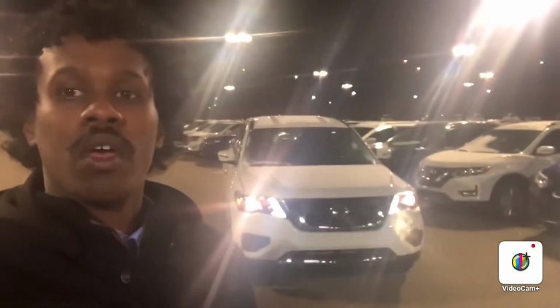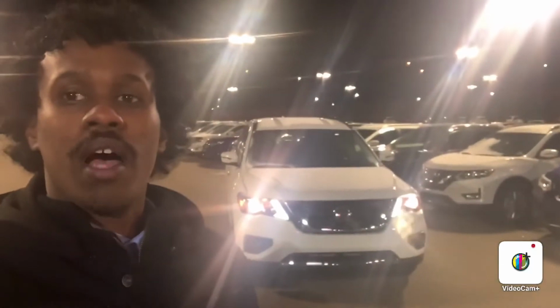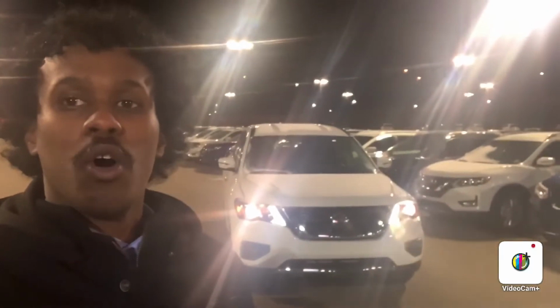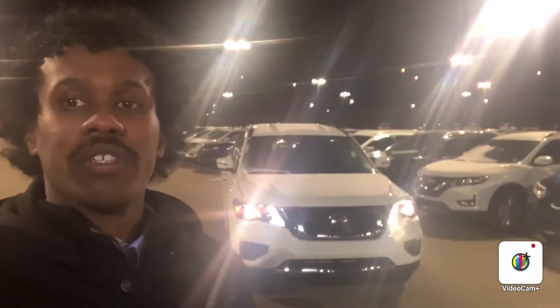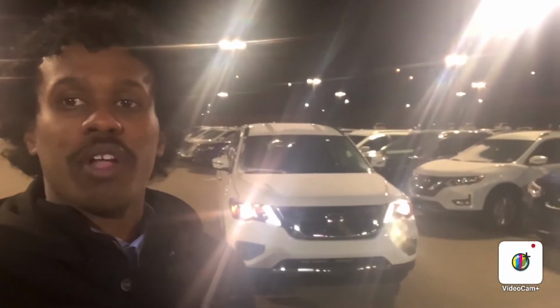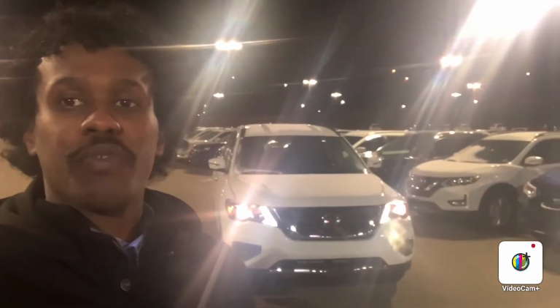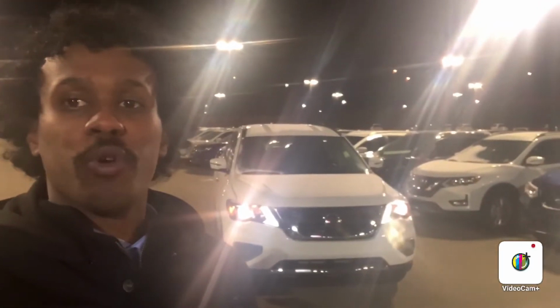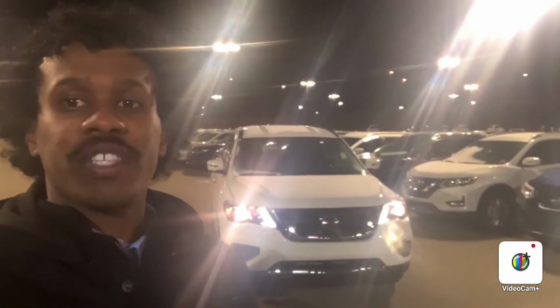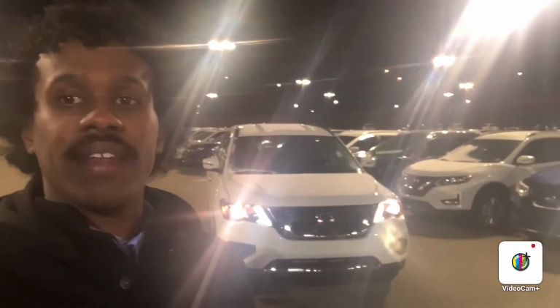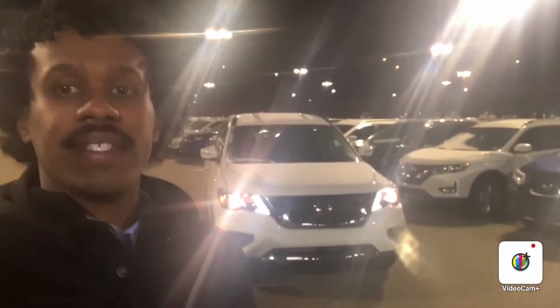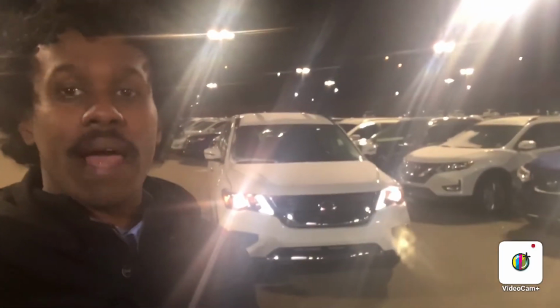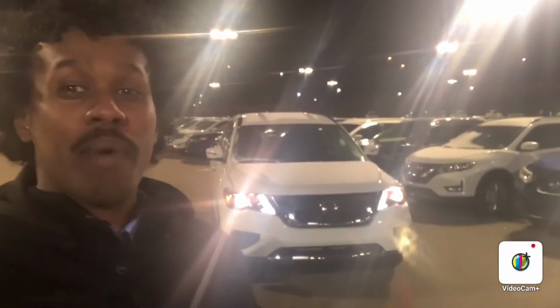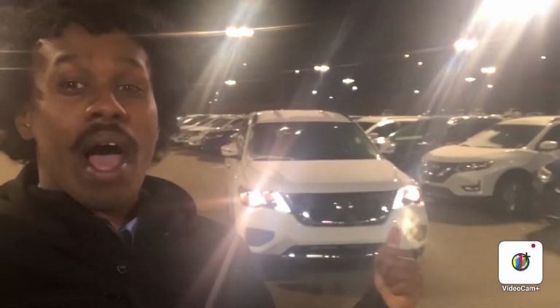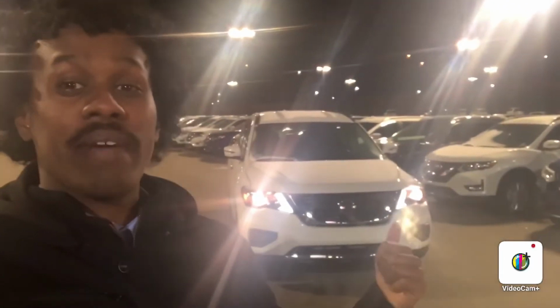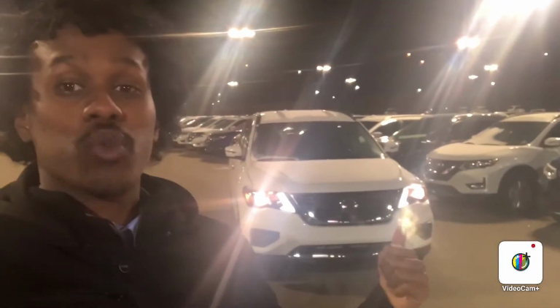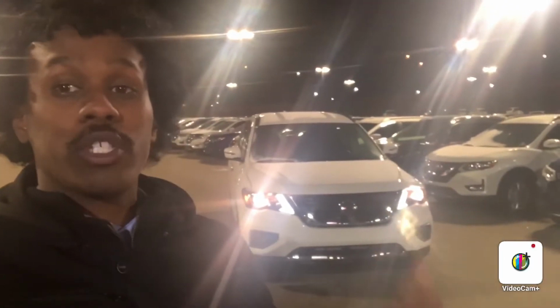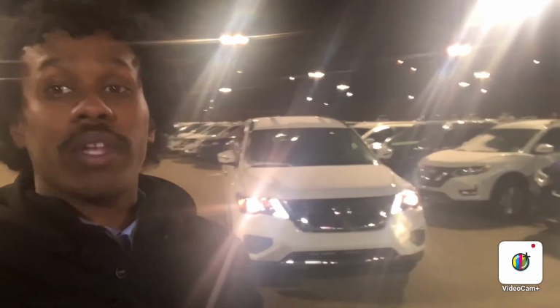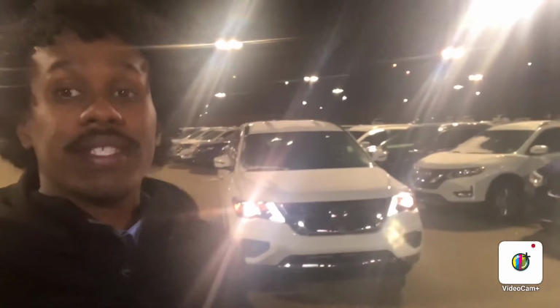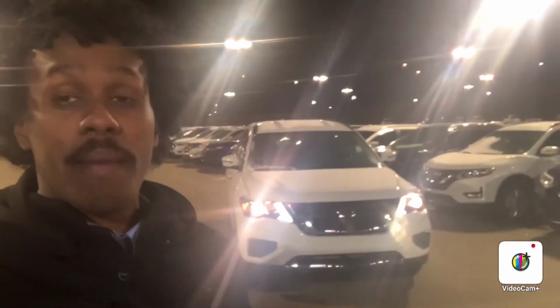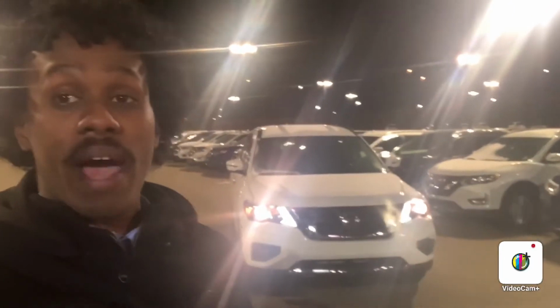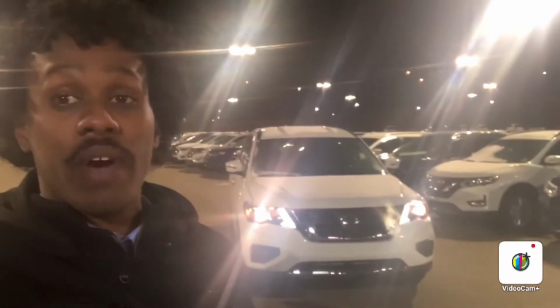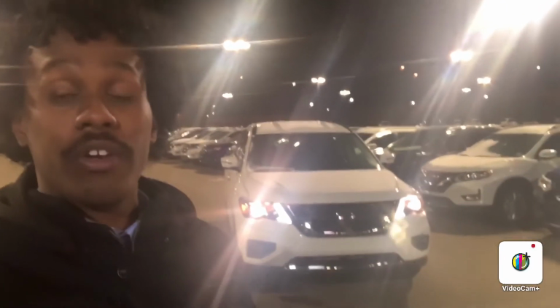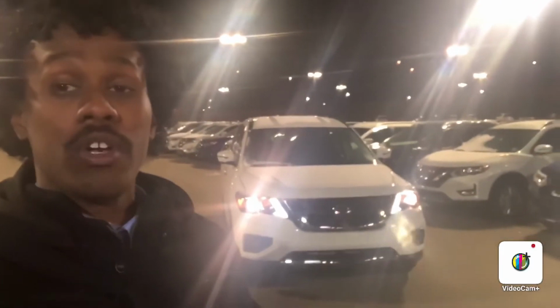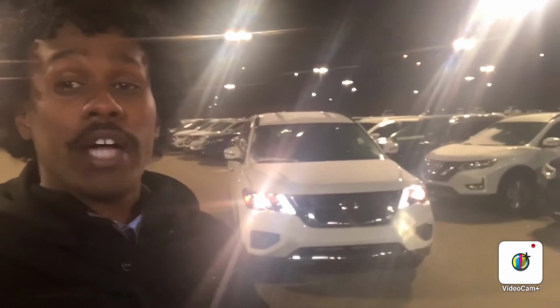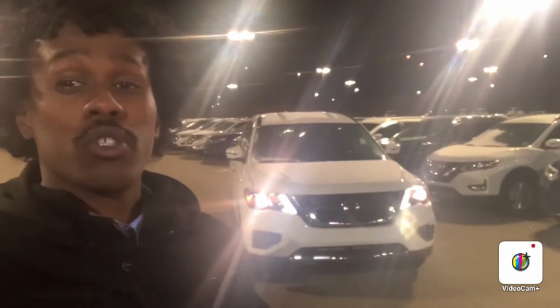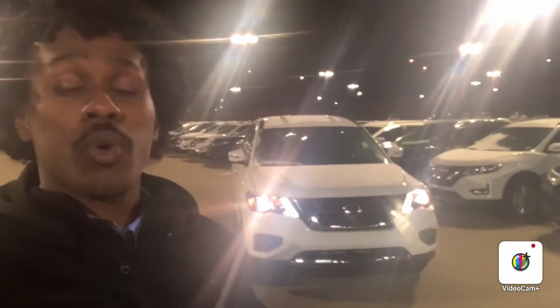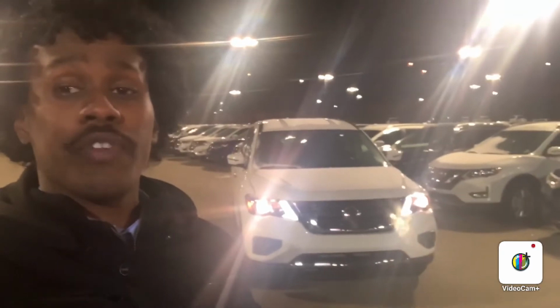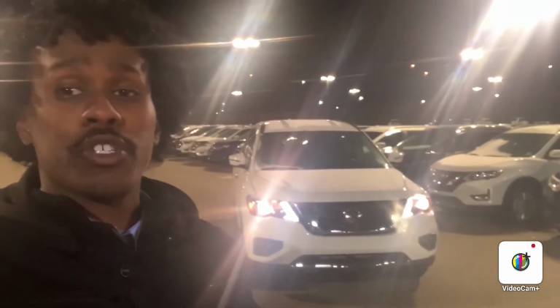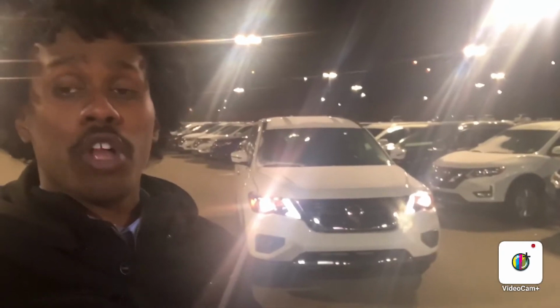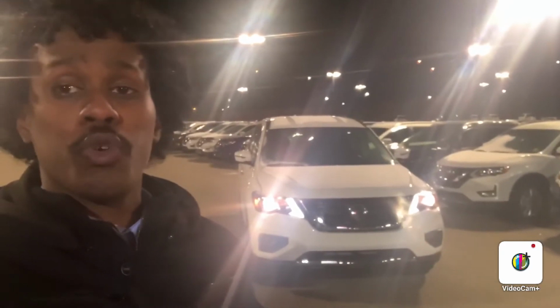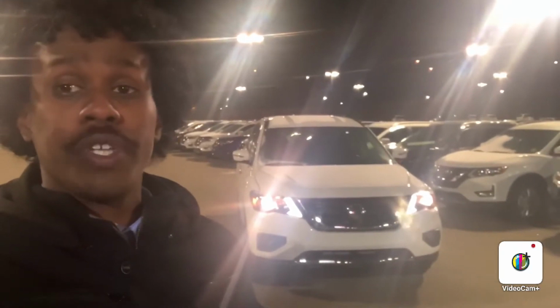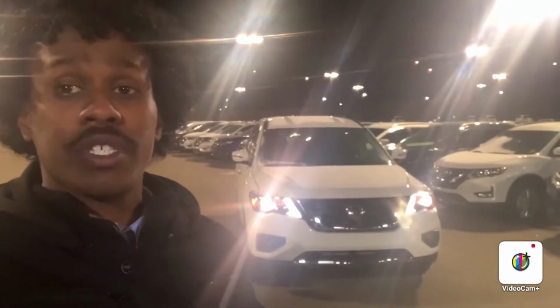Hello, this is Abdullah from Northside Nissan. Behind me I have the 2020 Nissan Pathfinder. I just want to do a quick video to show all the cool features of this vehicle.